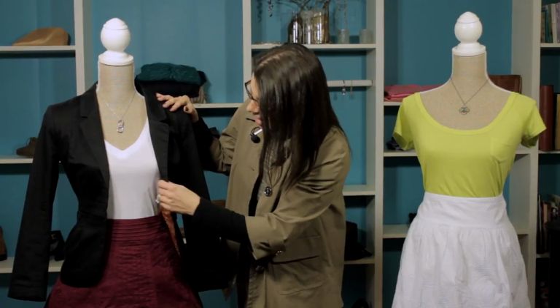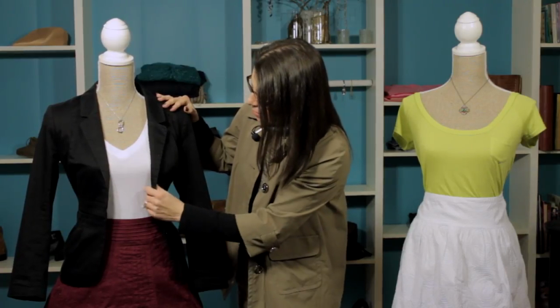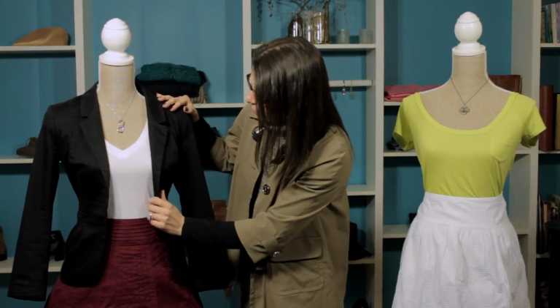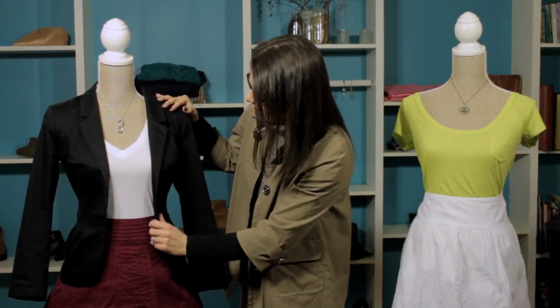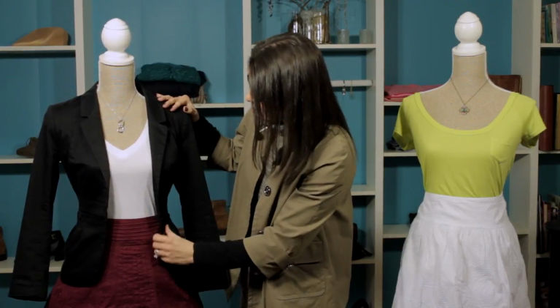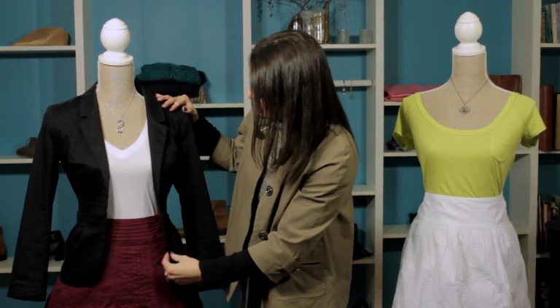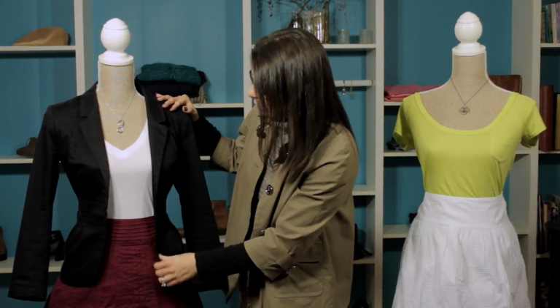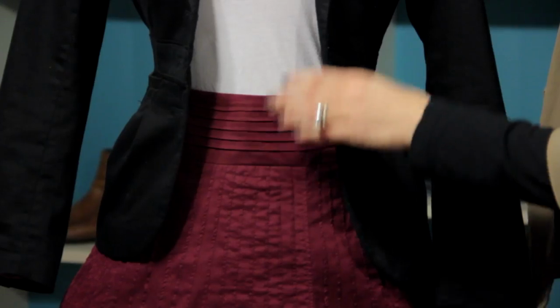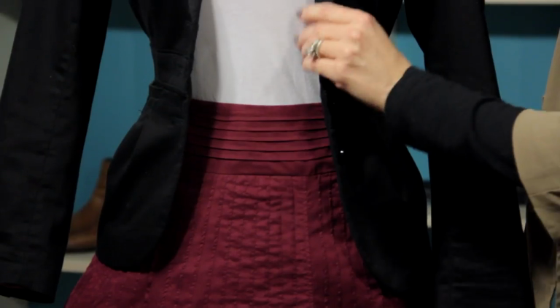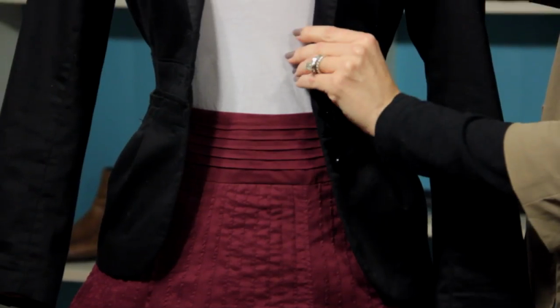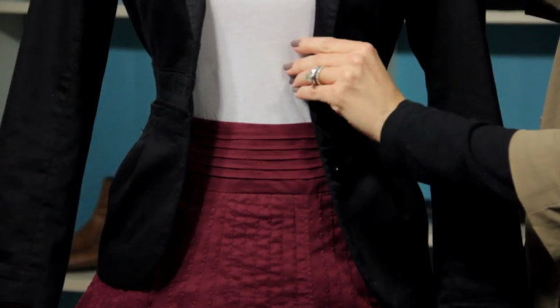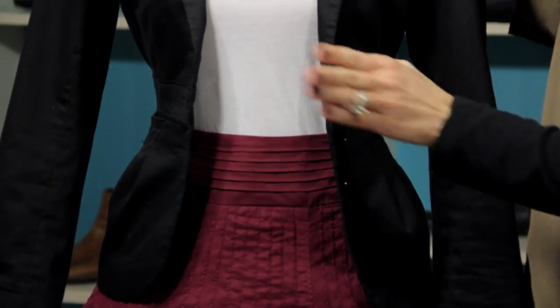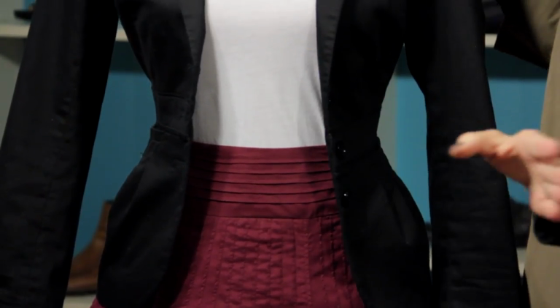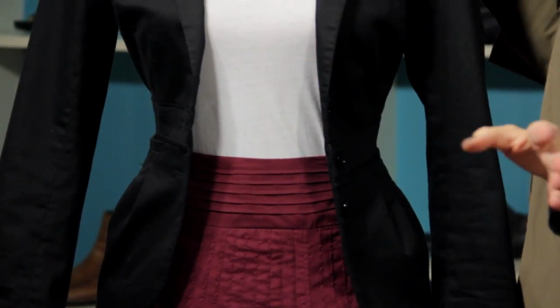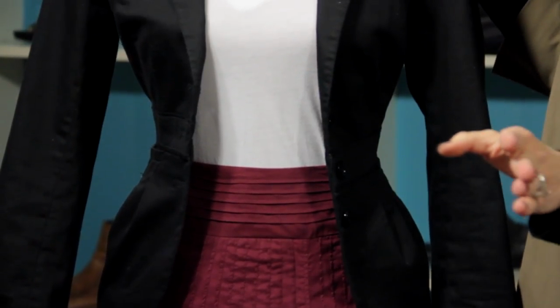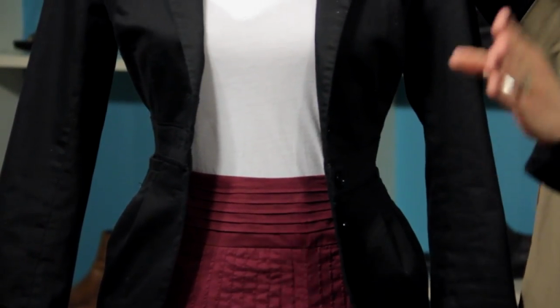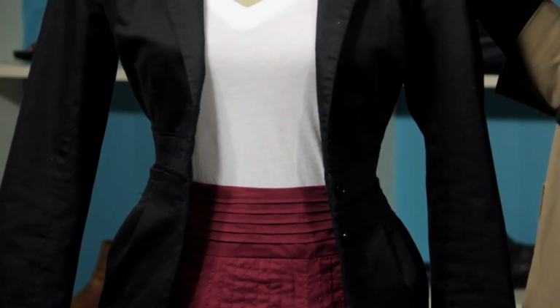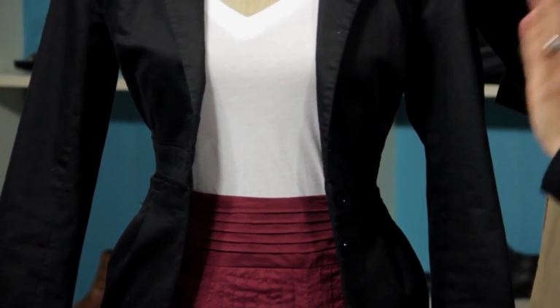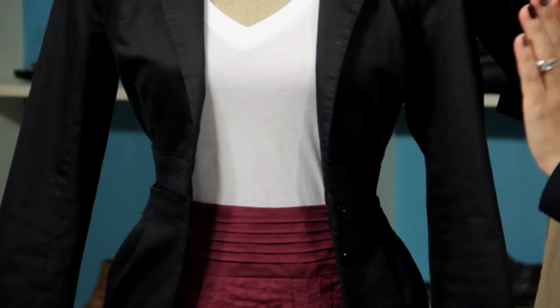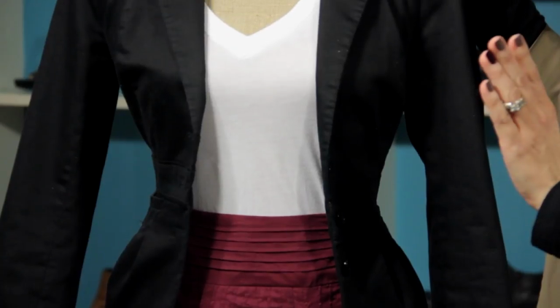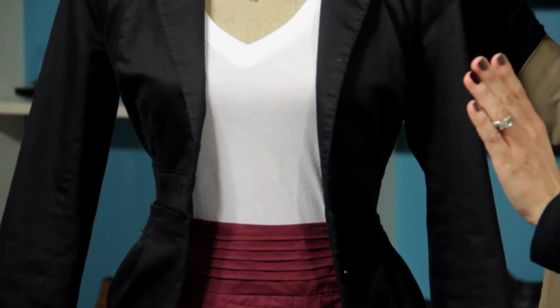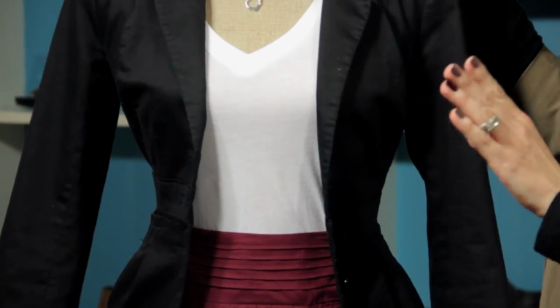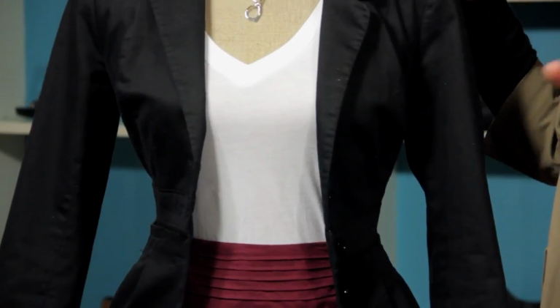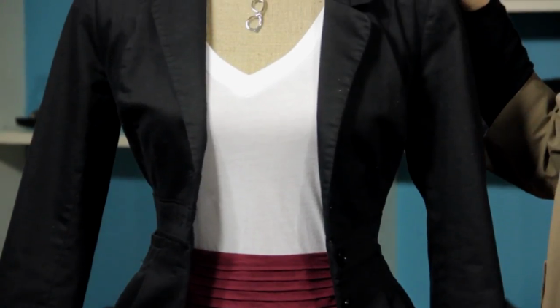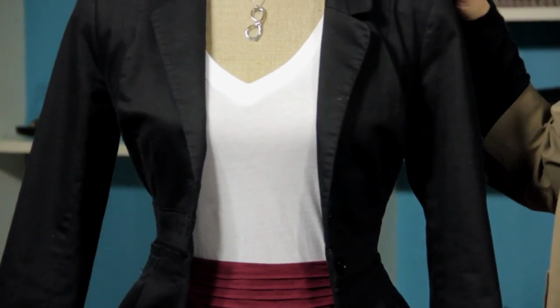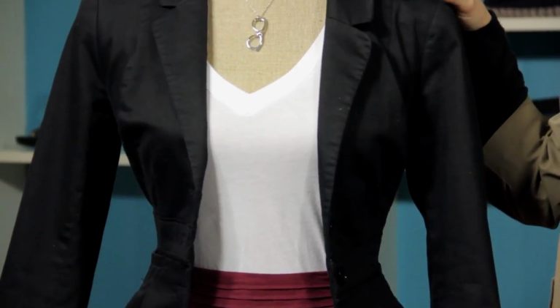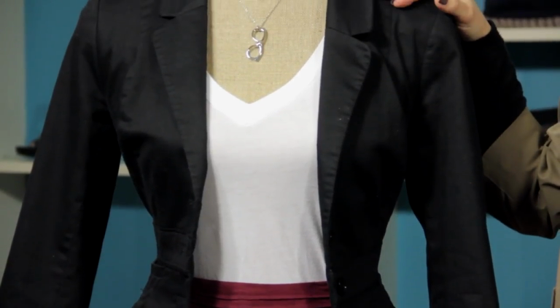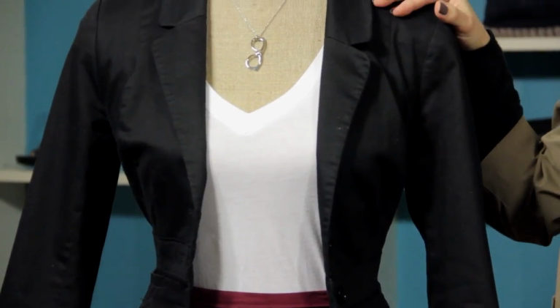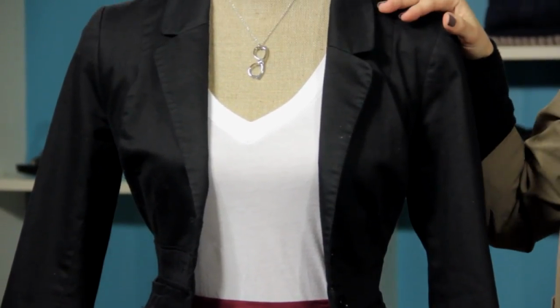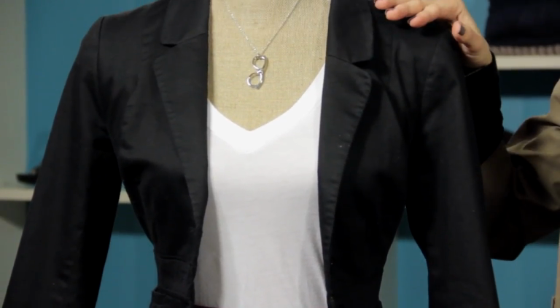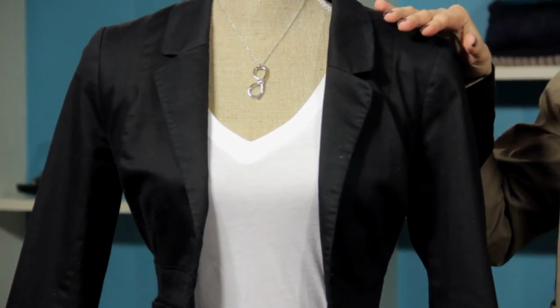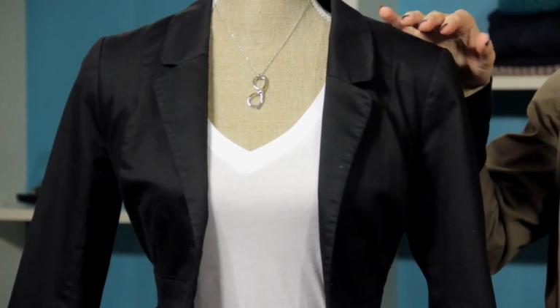We've paired it with a cute blazer — it's just really simplistic, but this is a really cute look that can go from the office out to night.